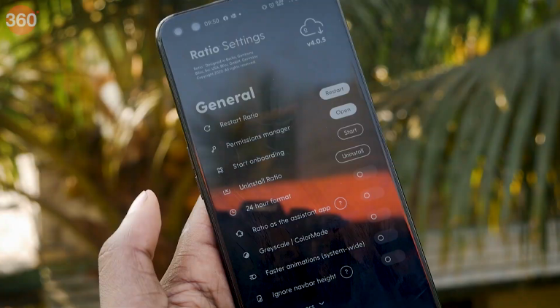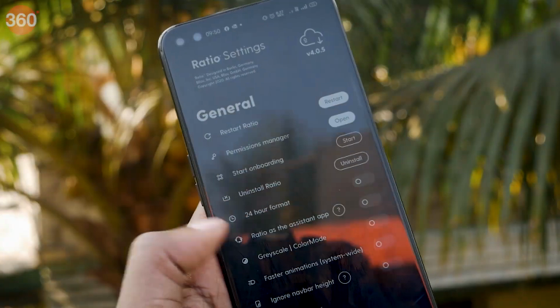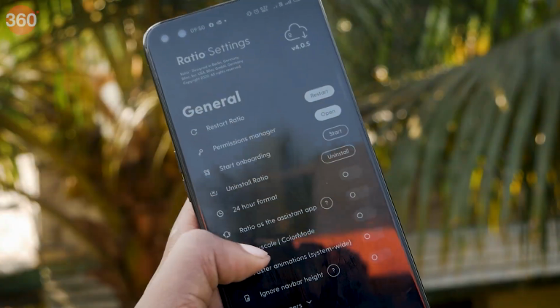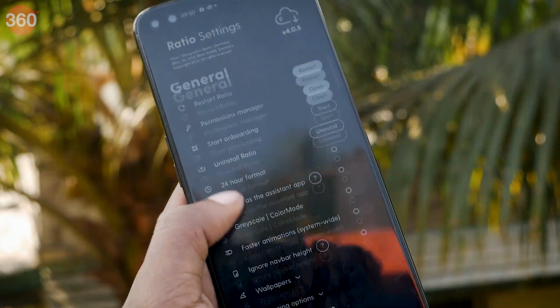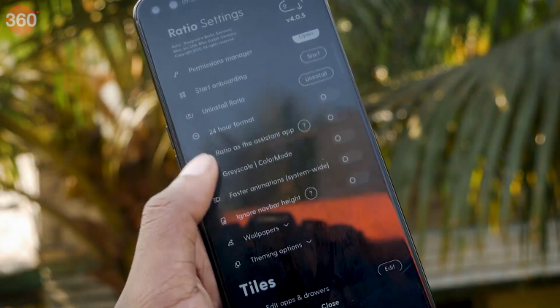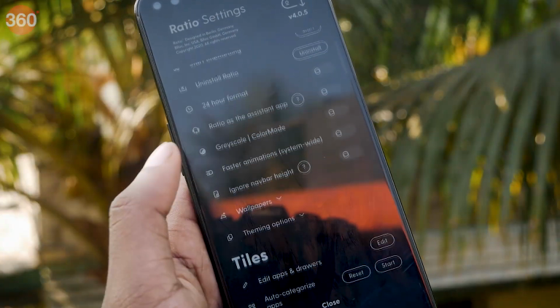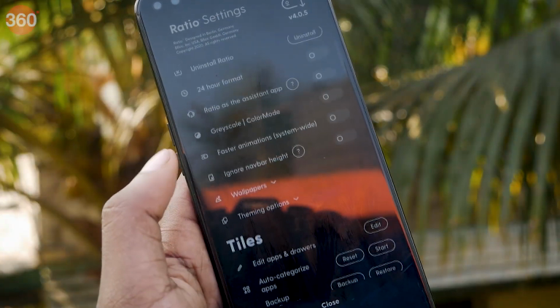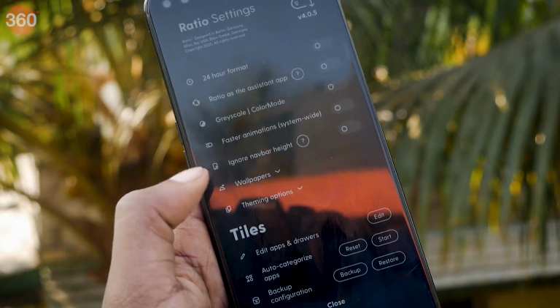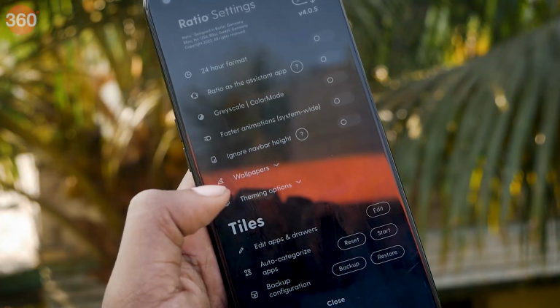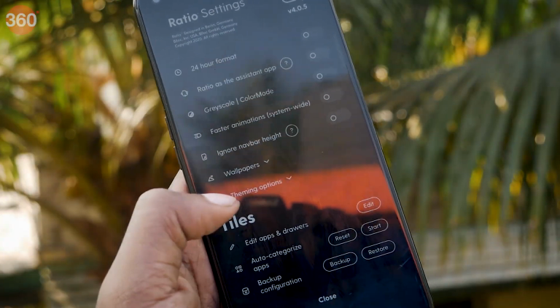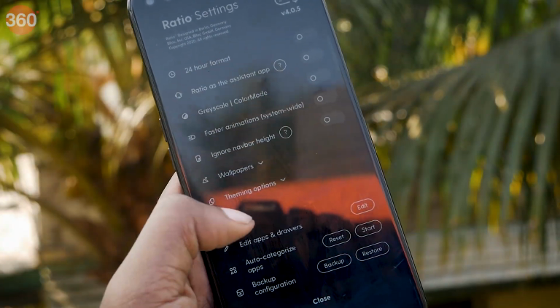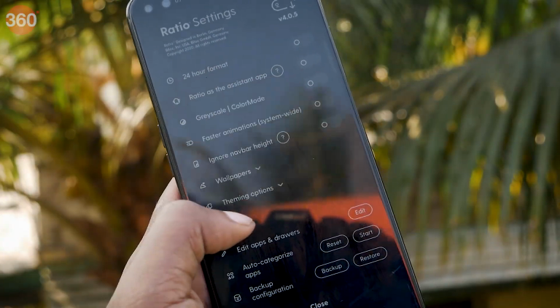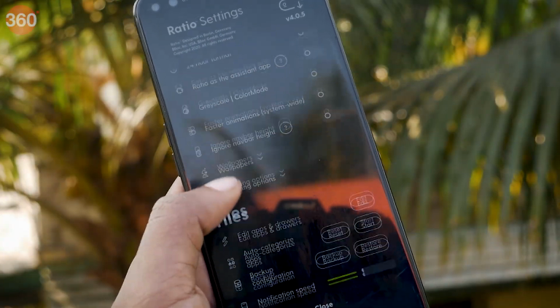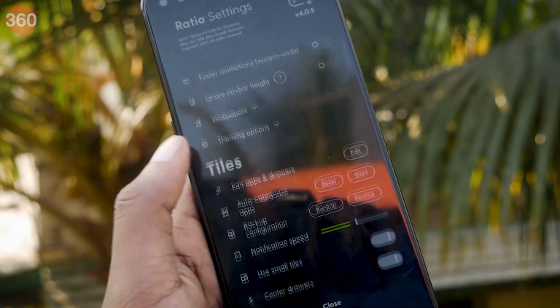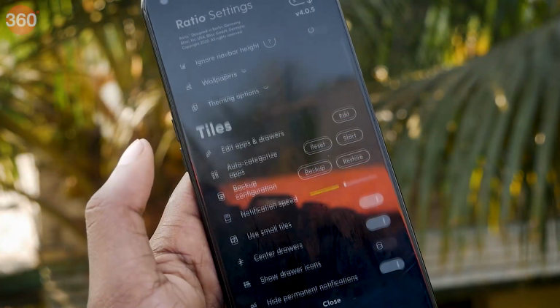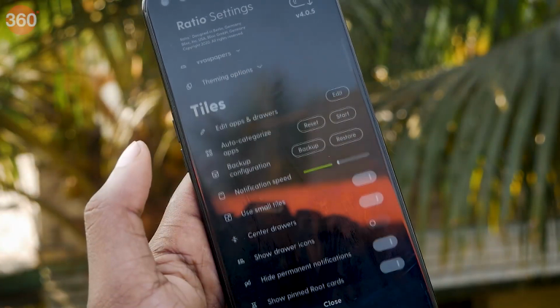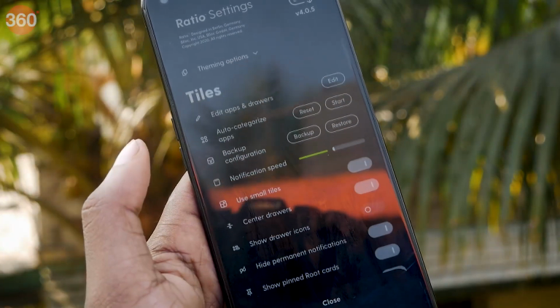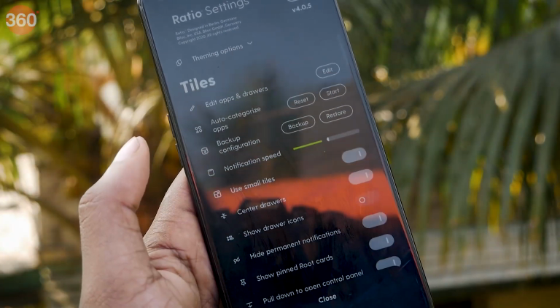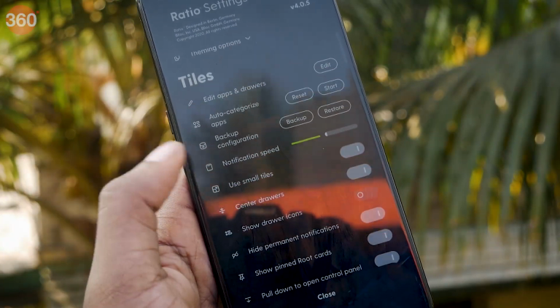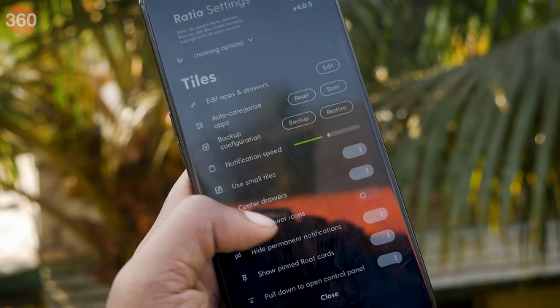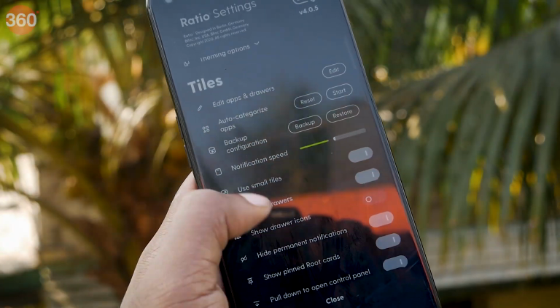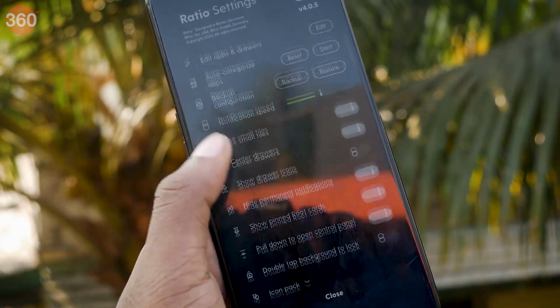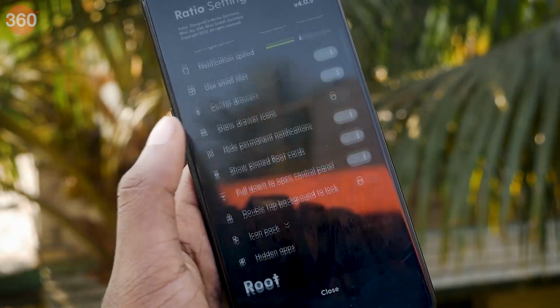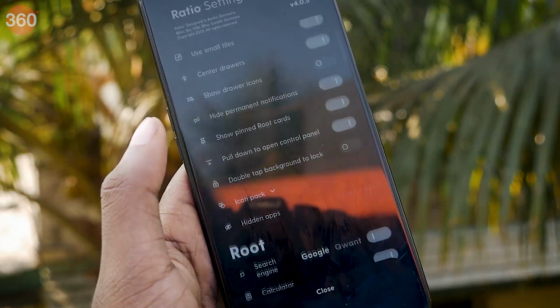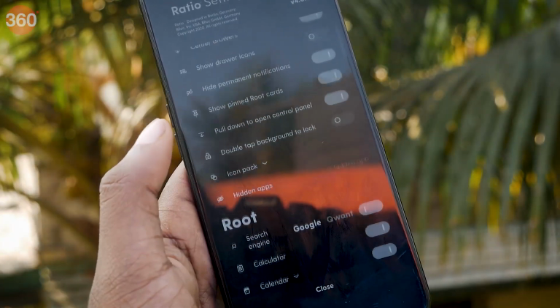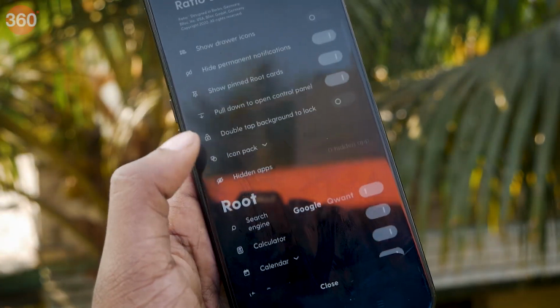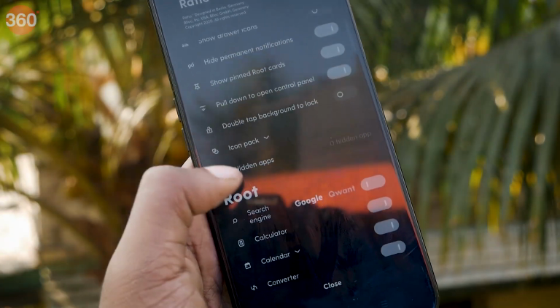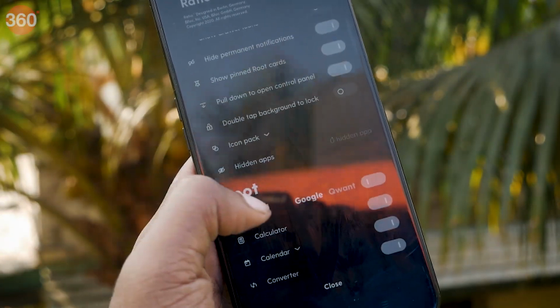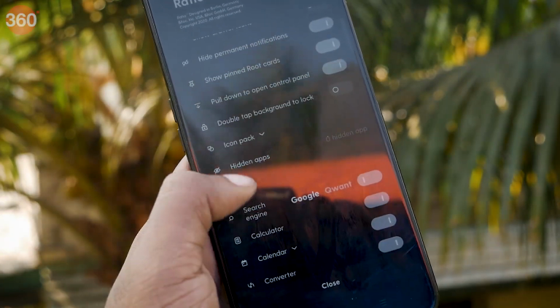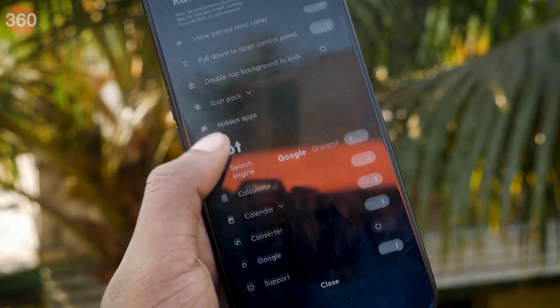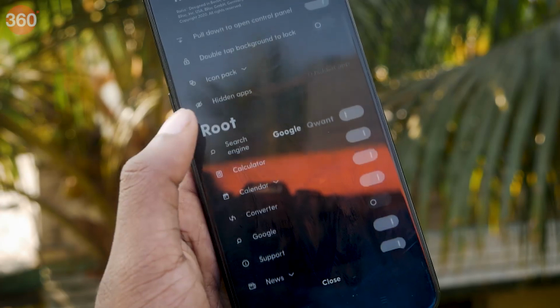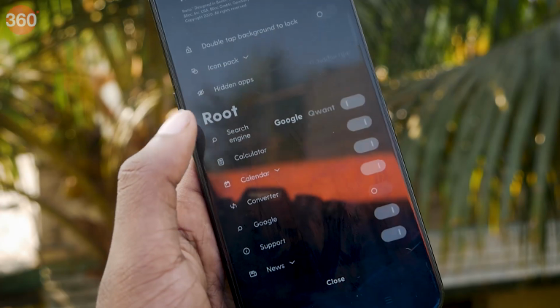There are a bunch of customization settings that you can go through and make the app look the way you intend it to.